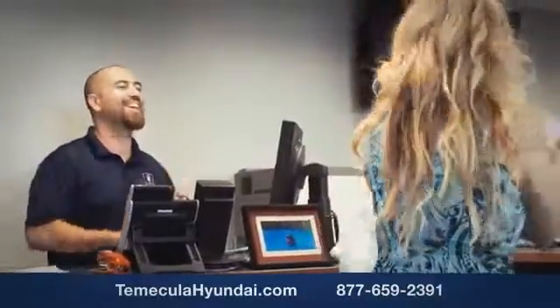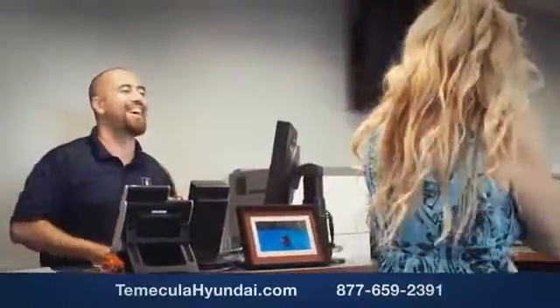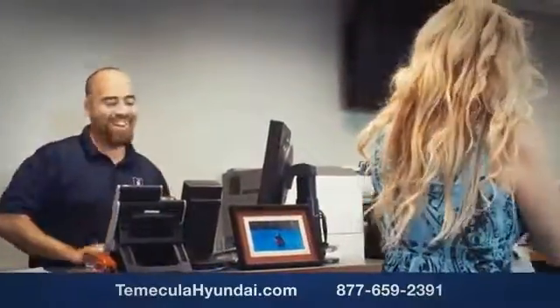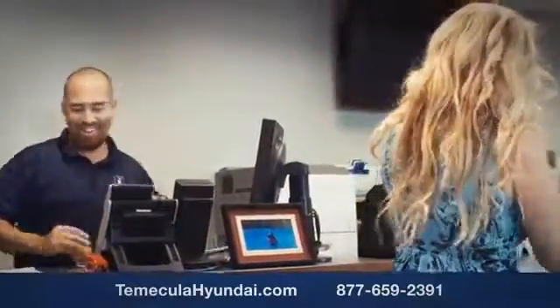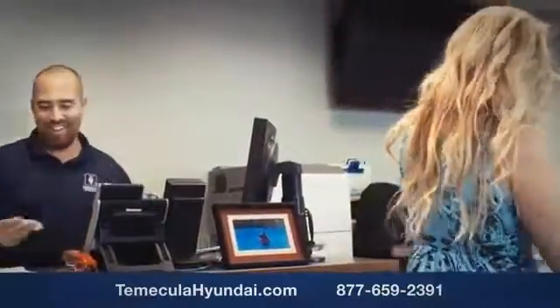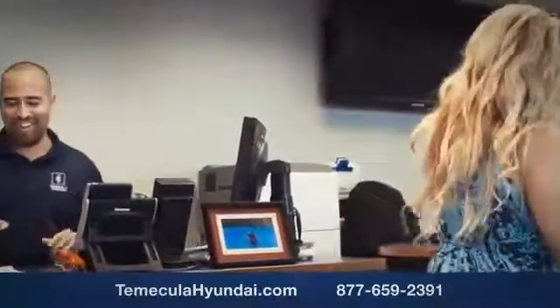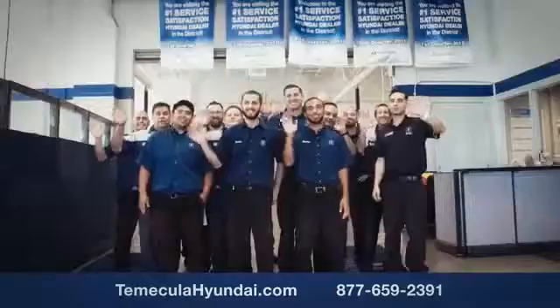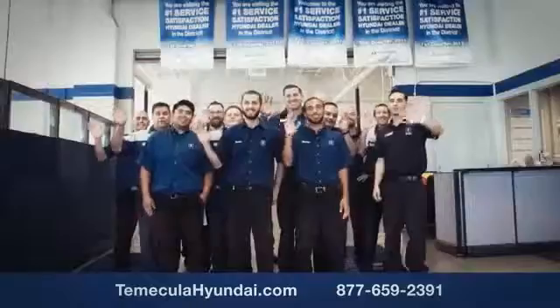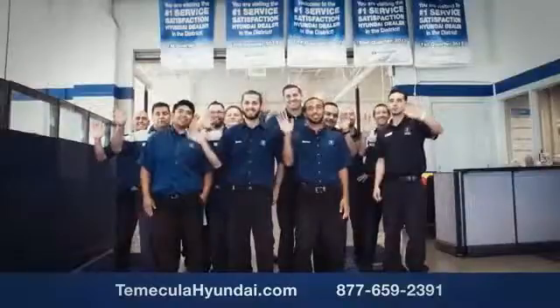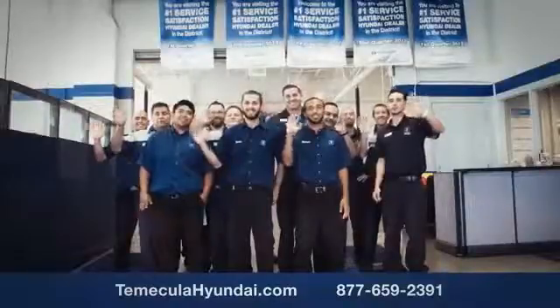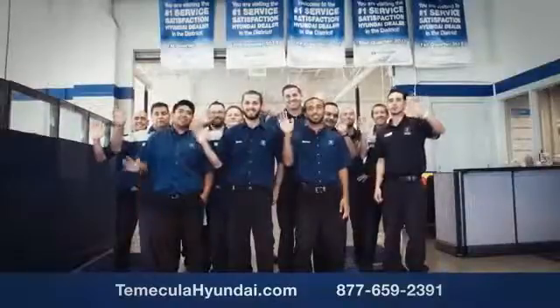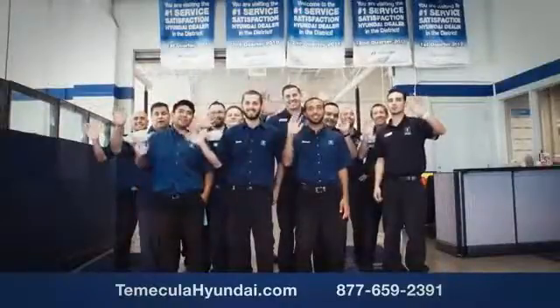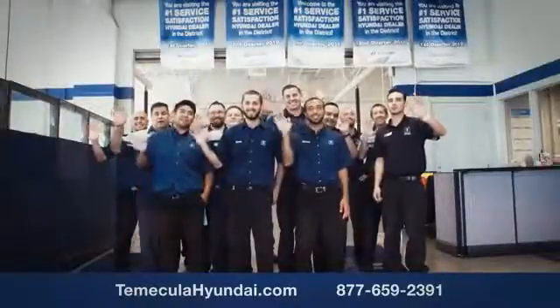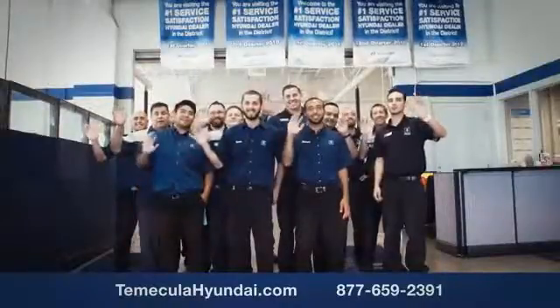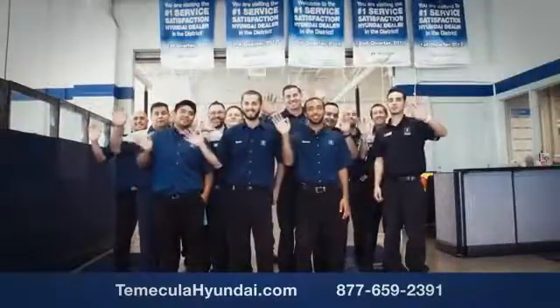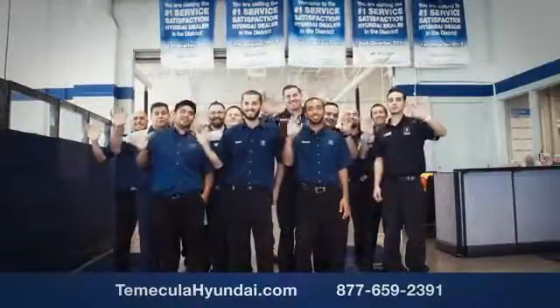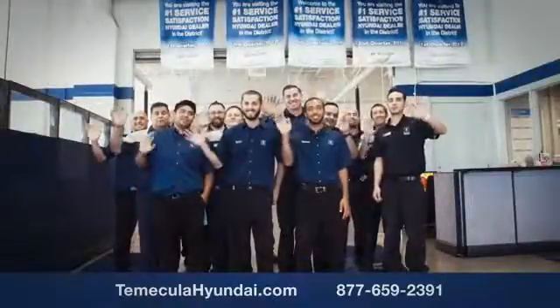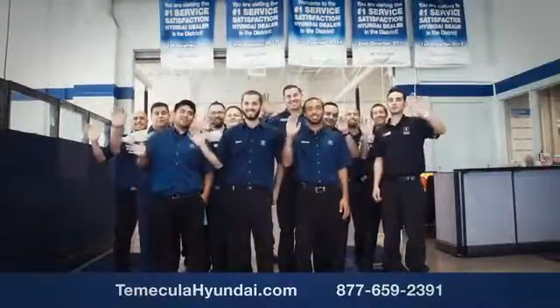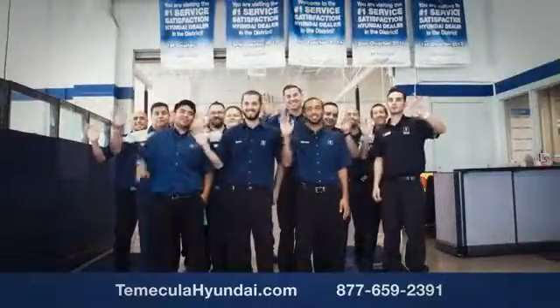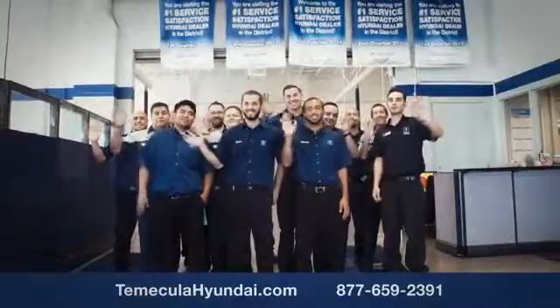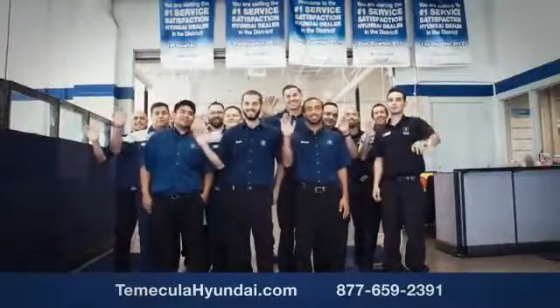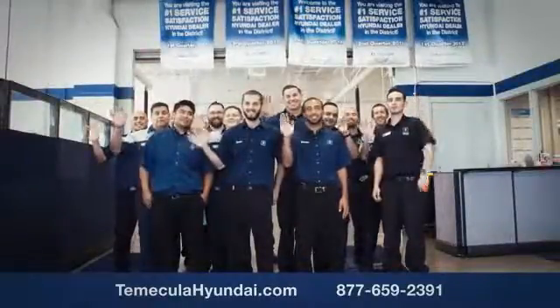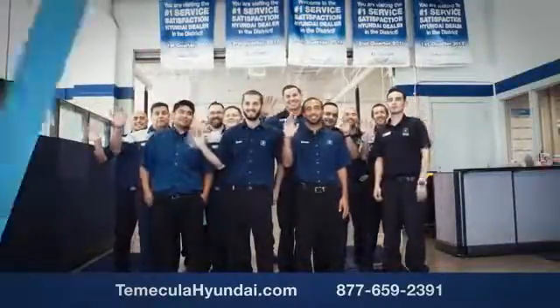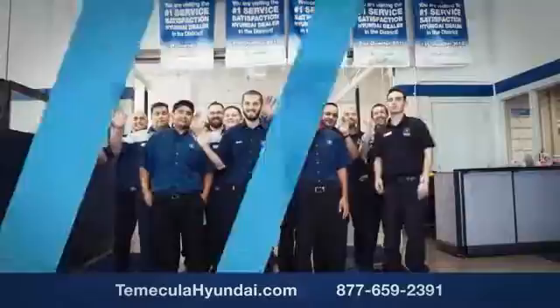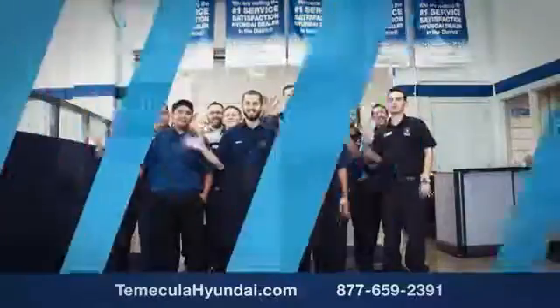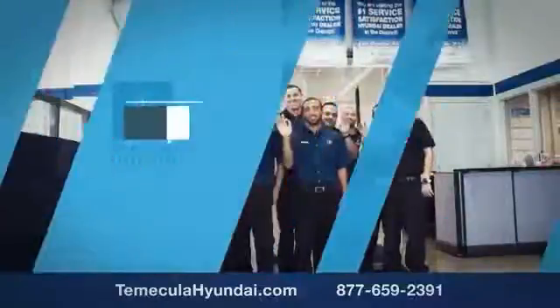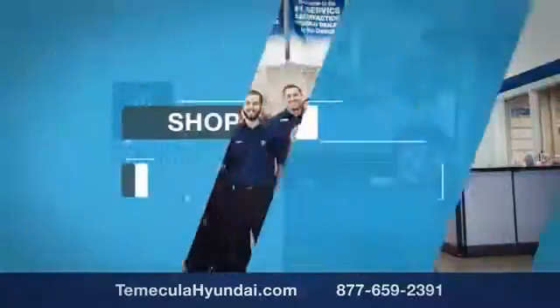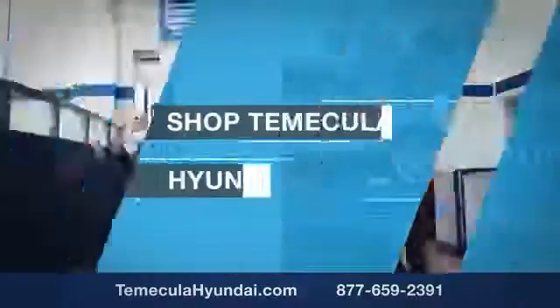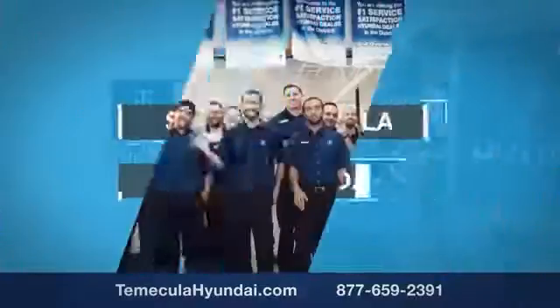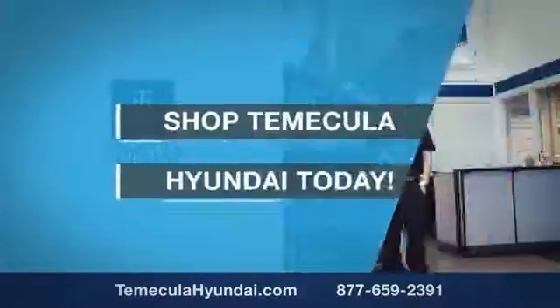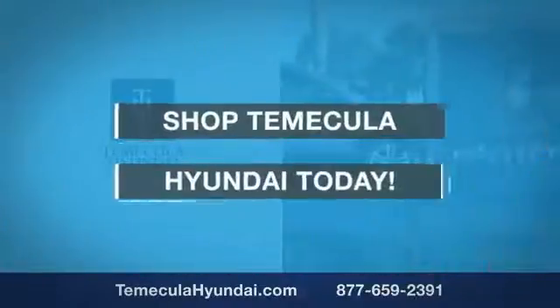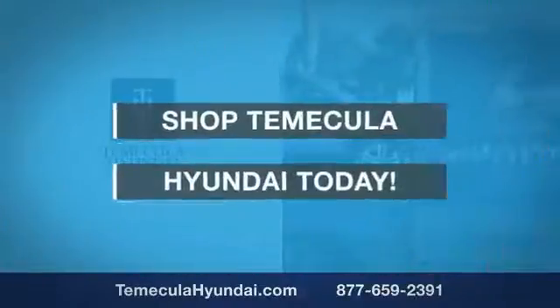You want to buy from people you can trust. Shop Temecula Hyundai today.